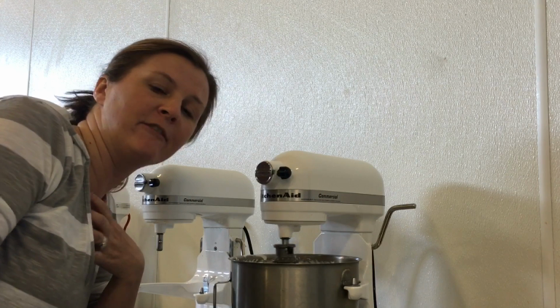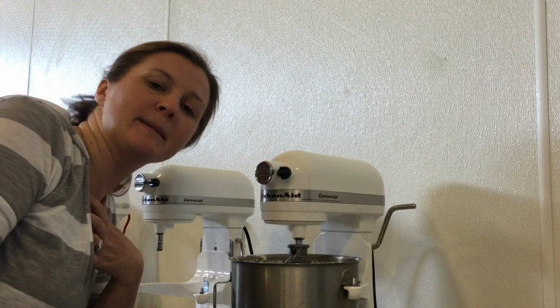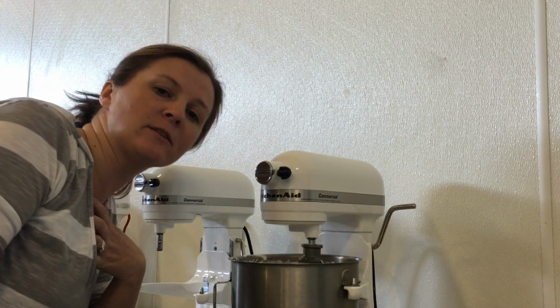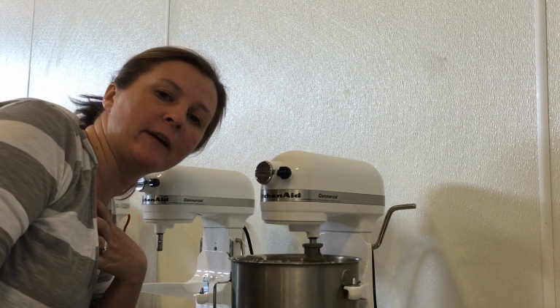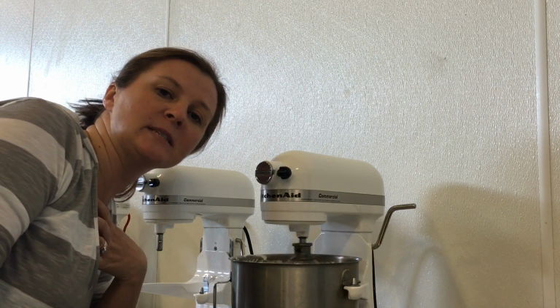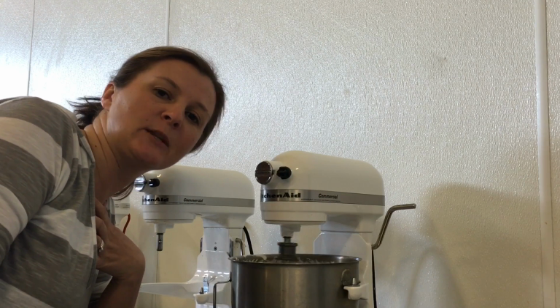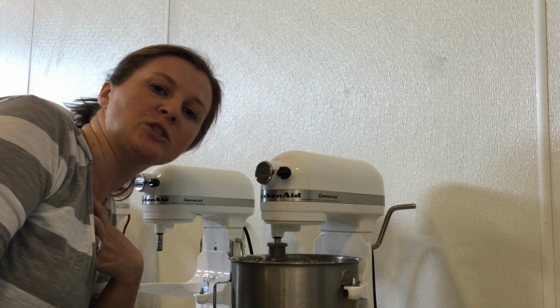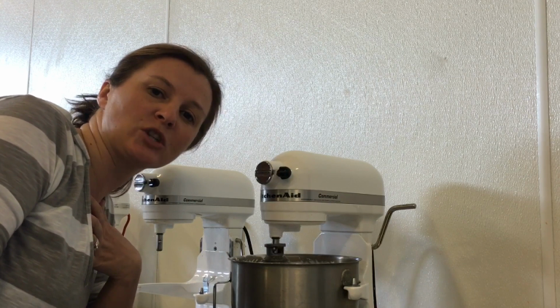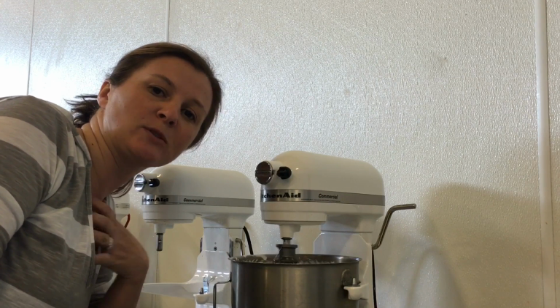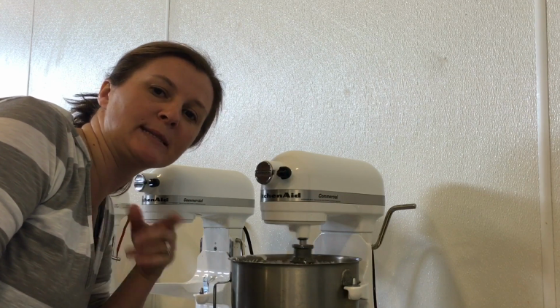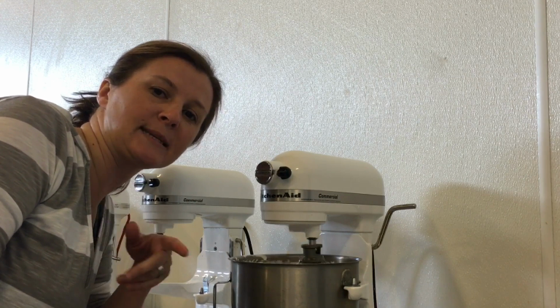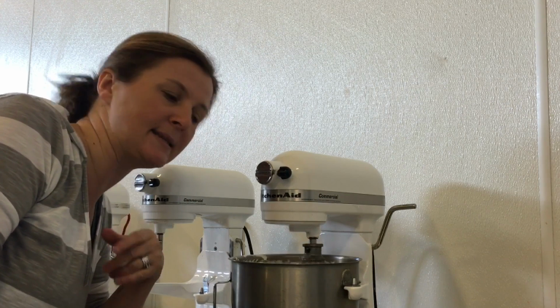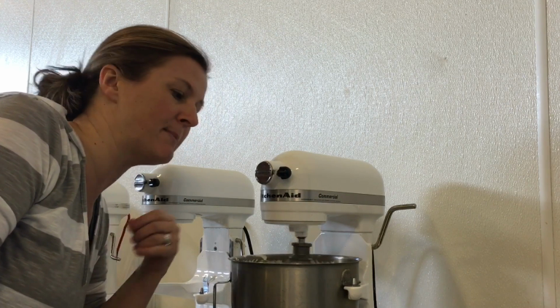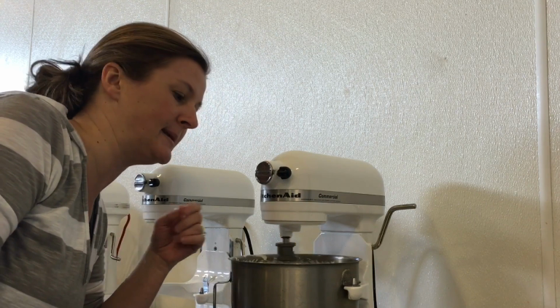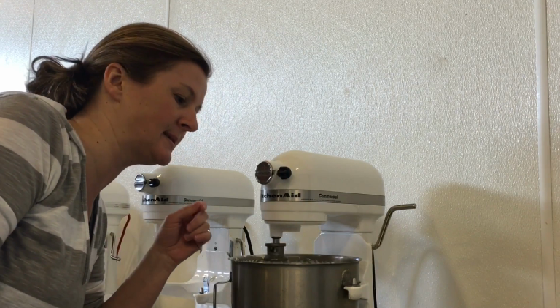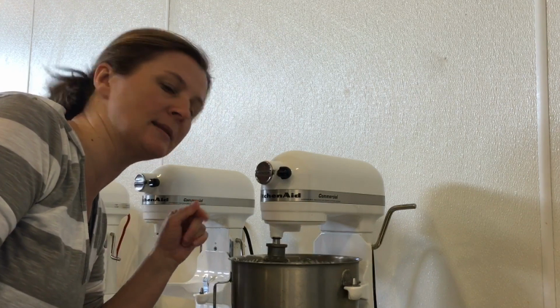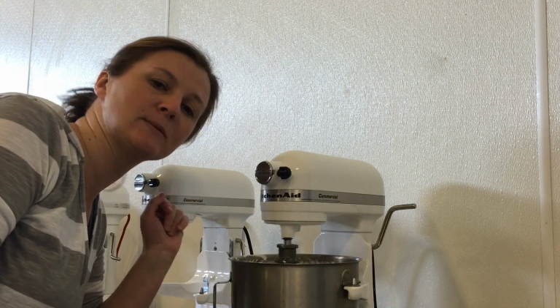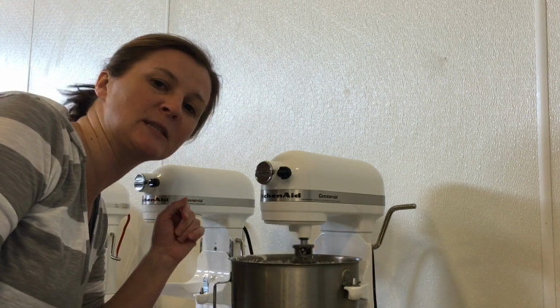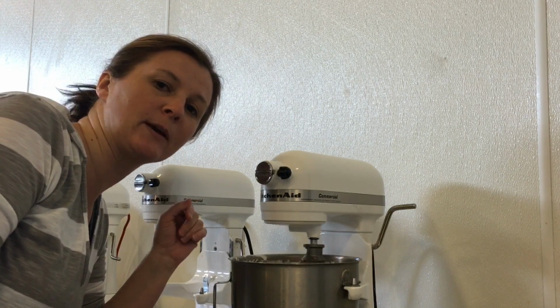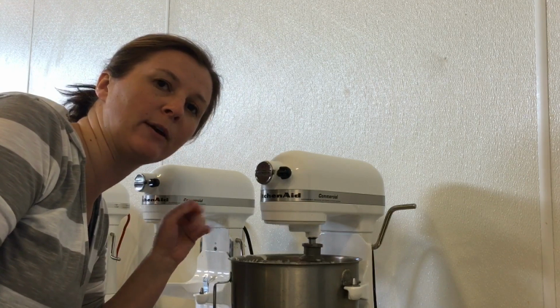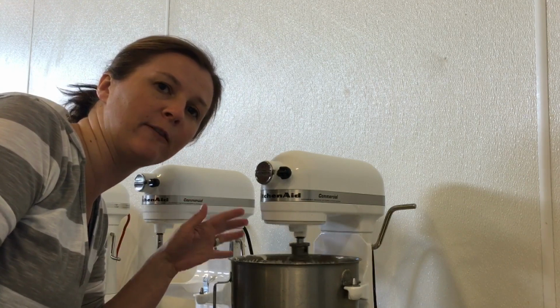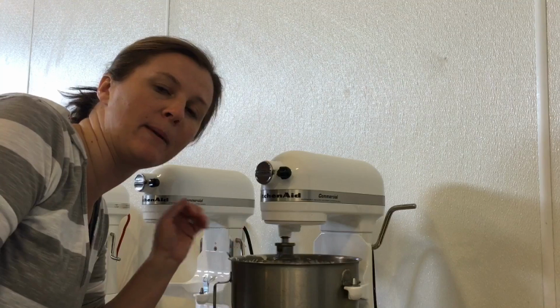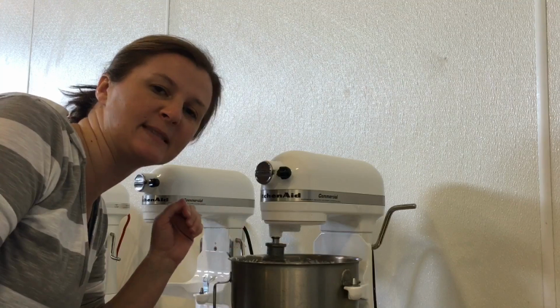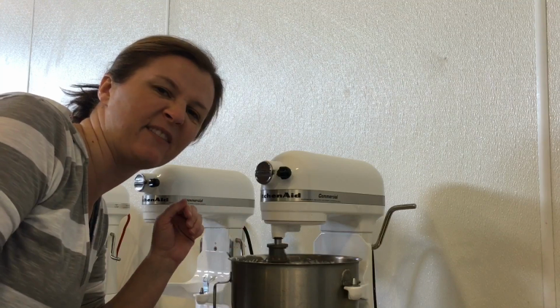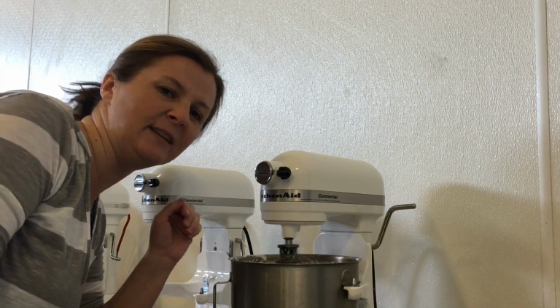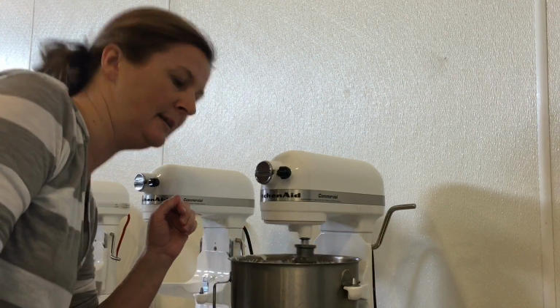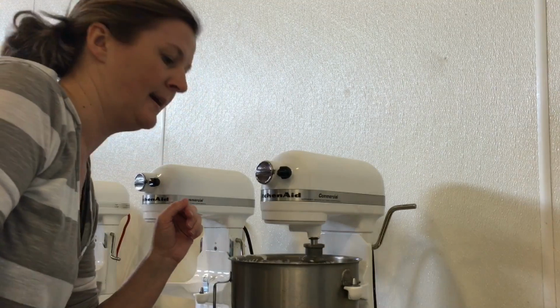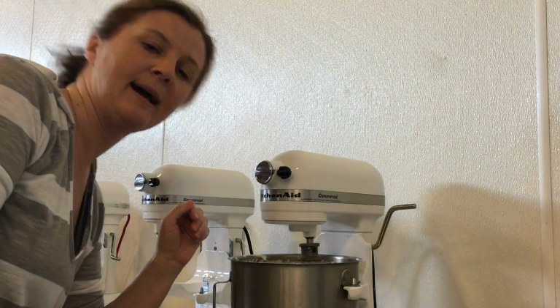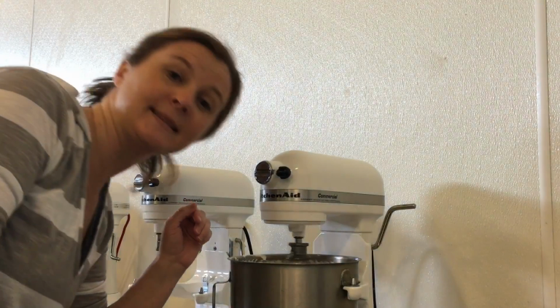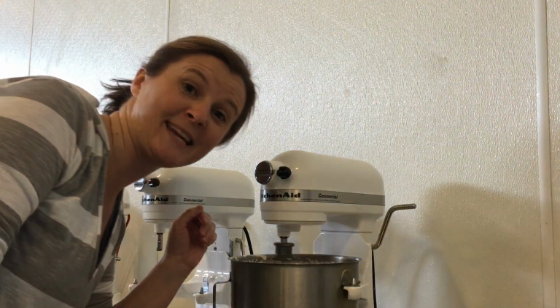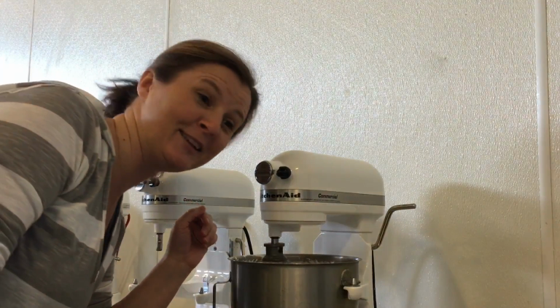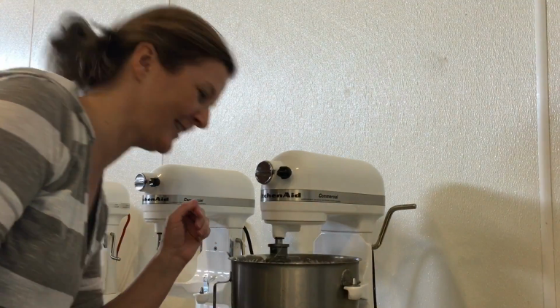Every mixer varies, but it's usually between 6 and 8 minutes. This one's been going for about 7. Let's take a look.